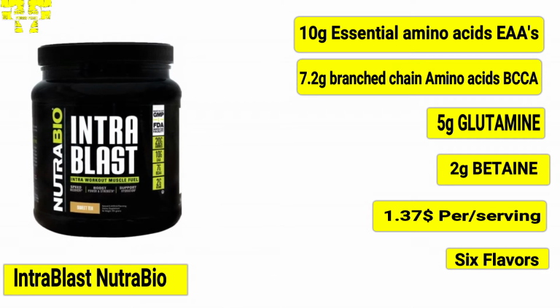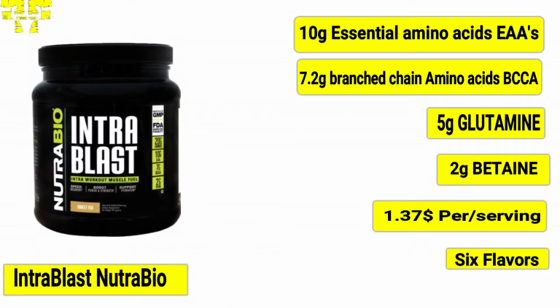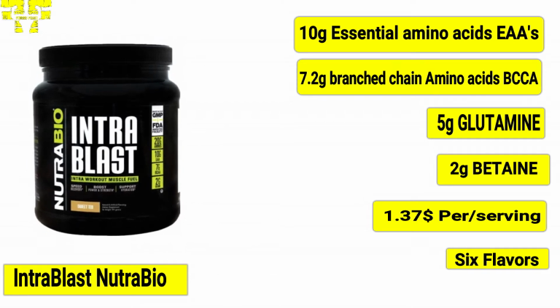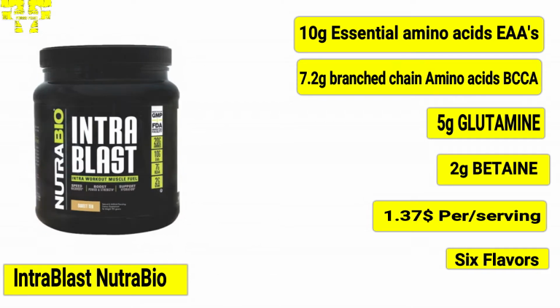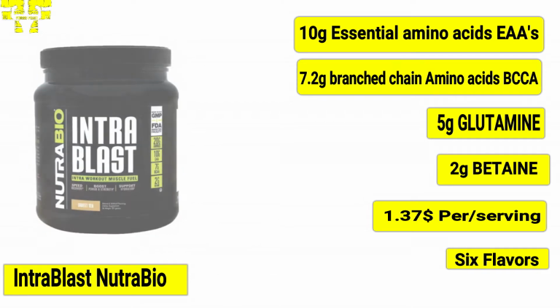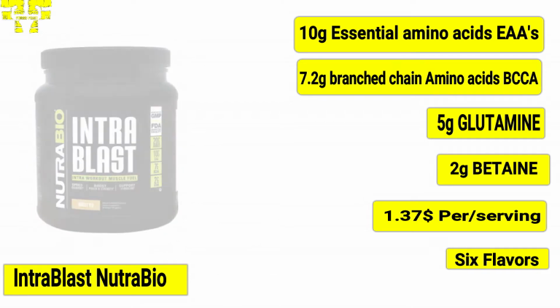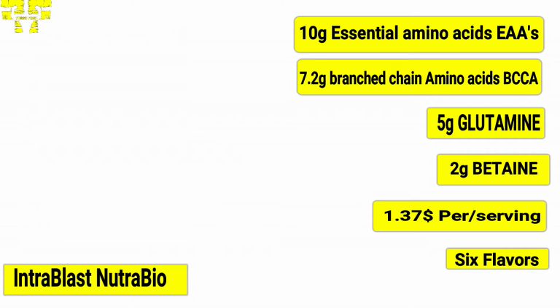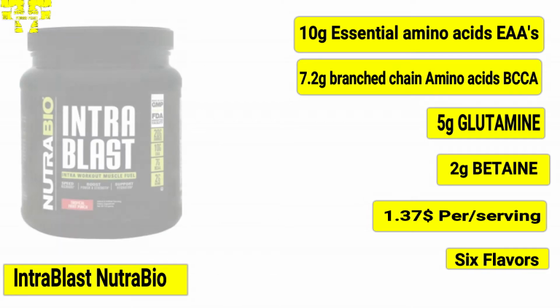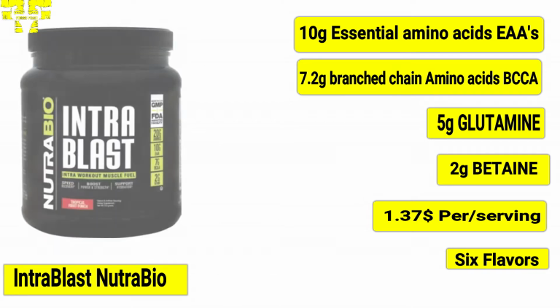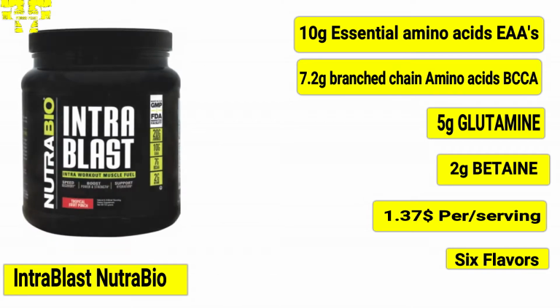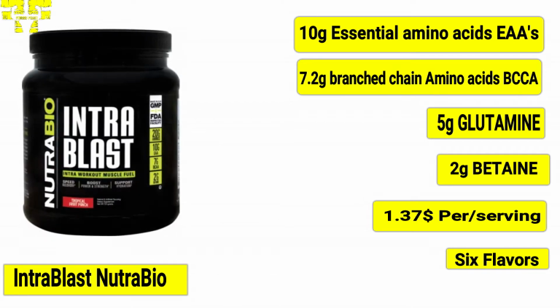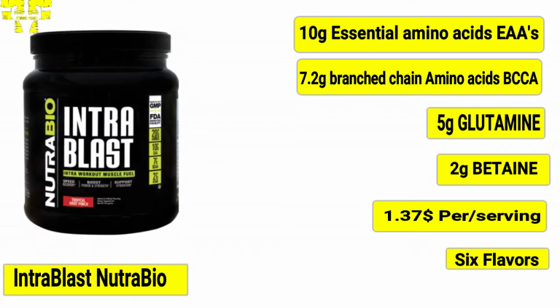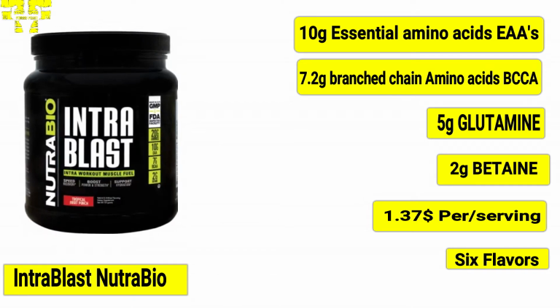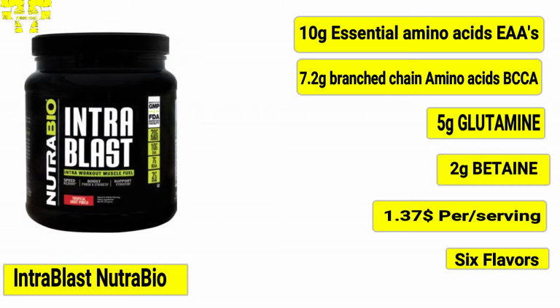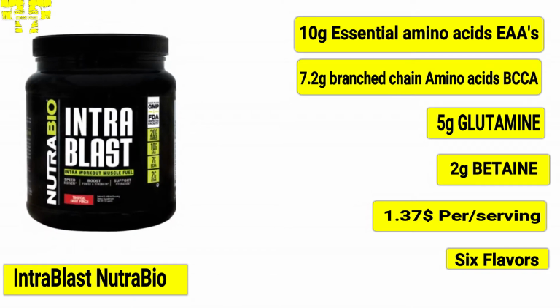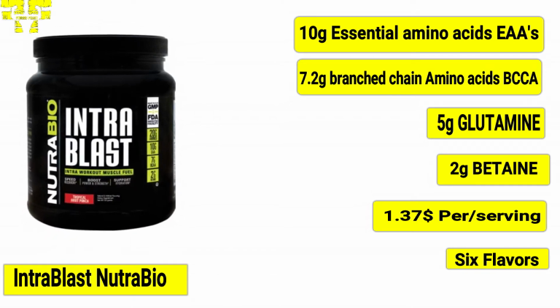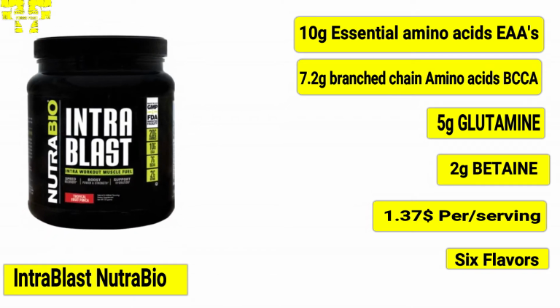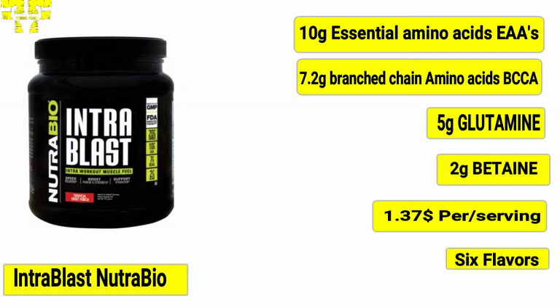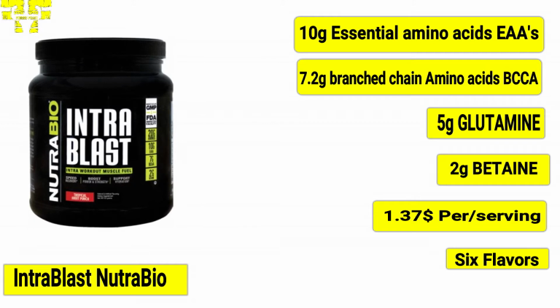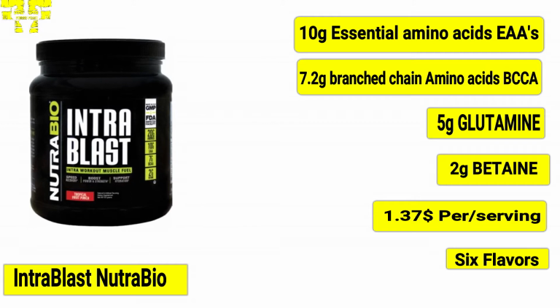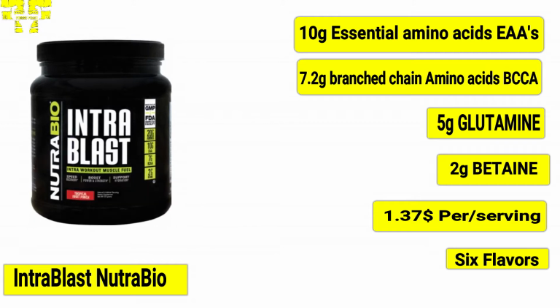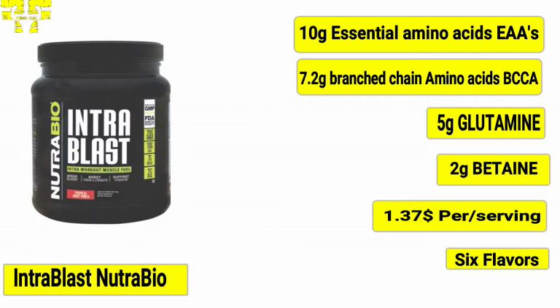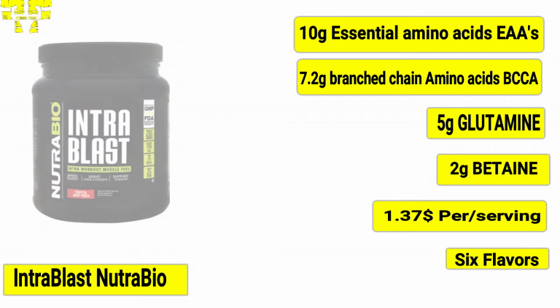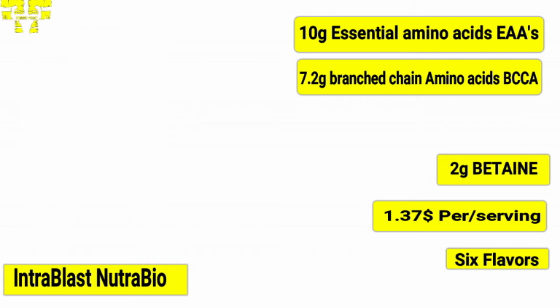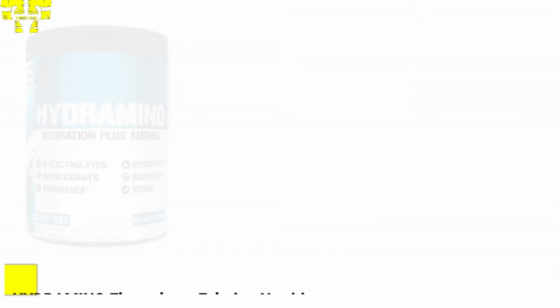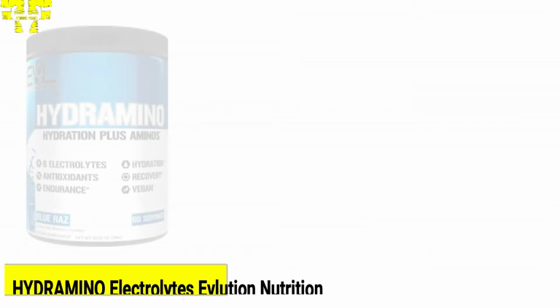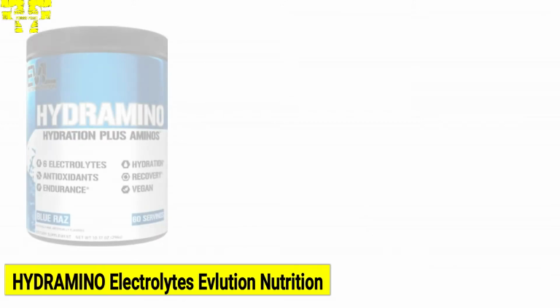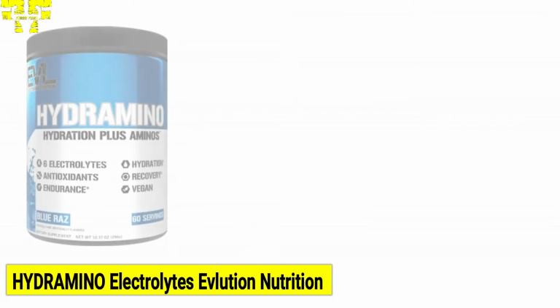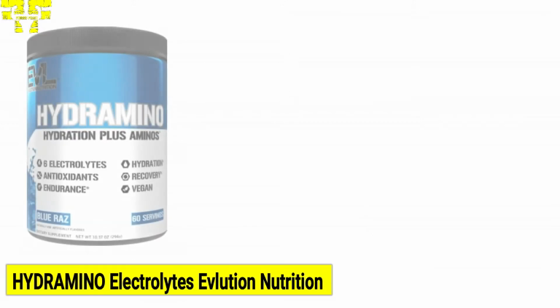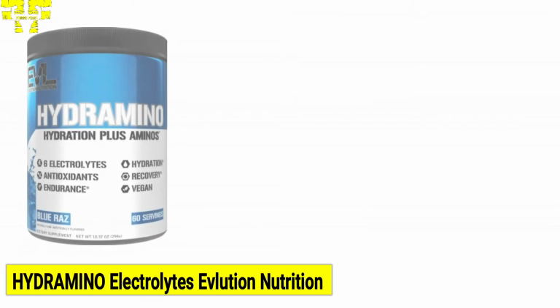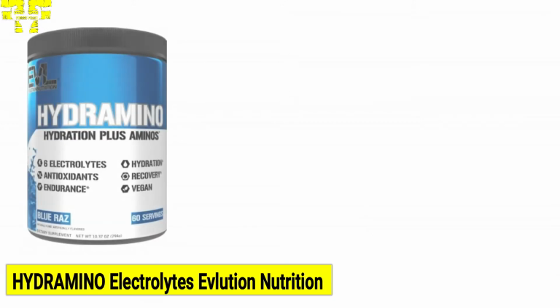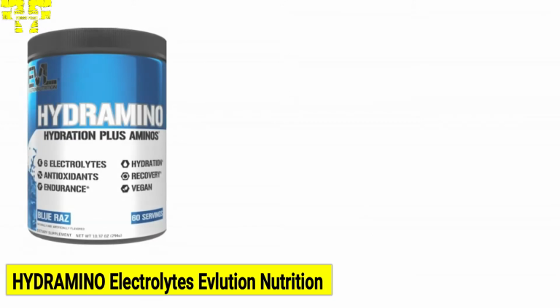The flavors of Intra Blast are dragon fruit candy, grape berry crush, passion fruit, strawberry lemon balm, sweet tea, and tropical fruit punch. At number four, we have Hydramino Electrolytes from Evolution Nutrition.